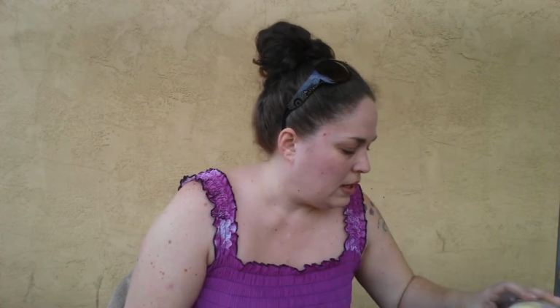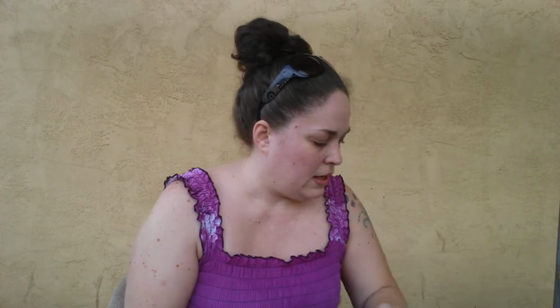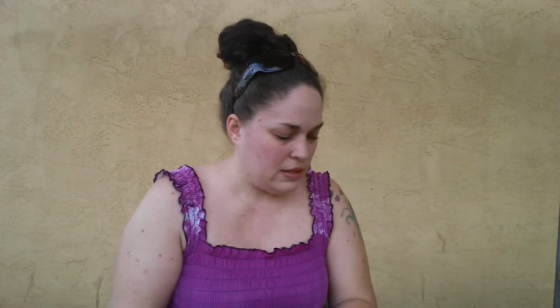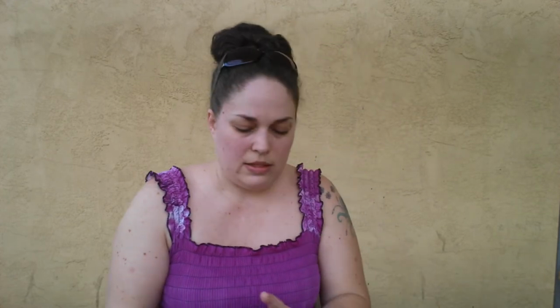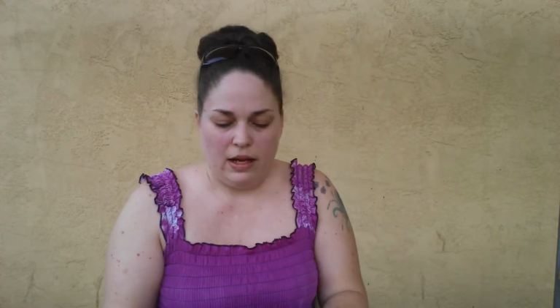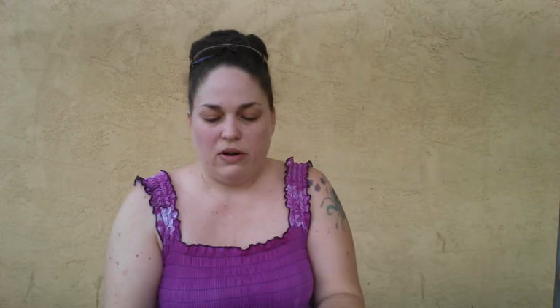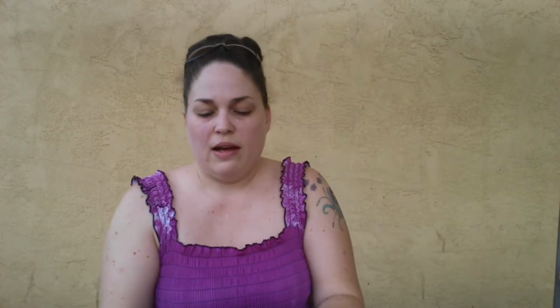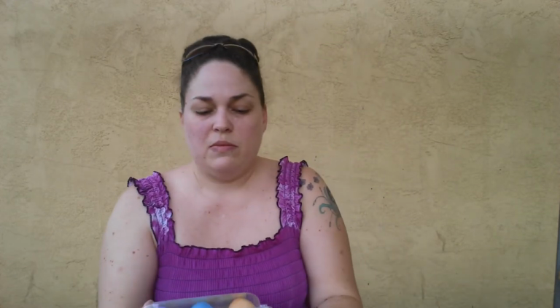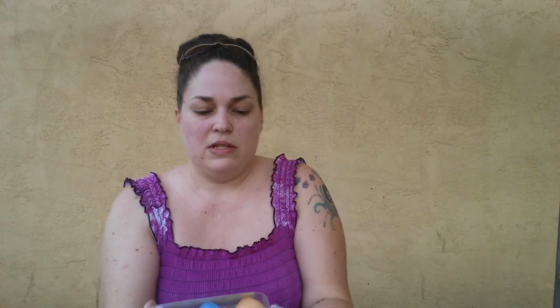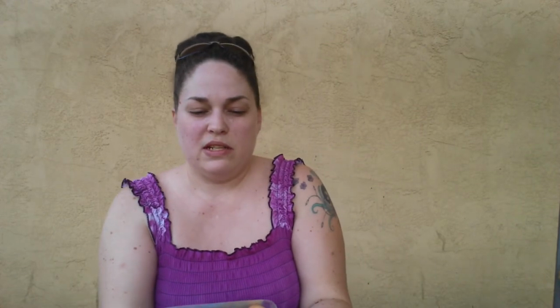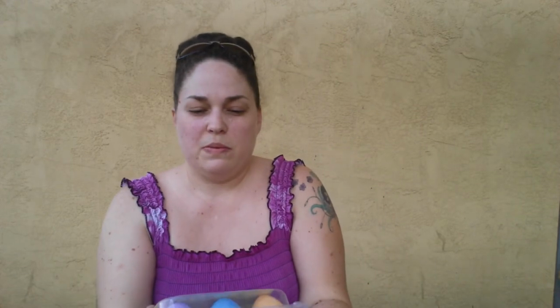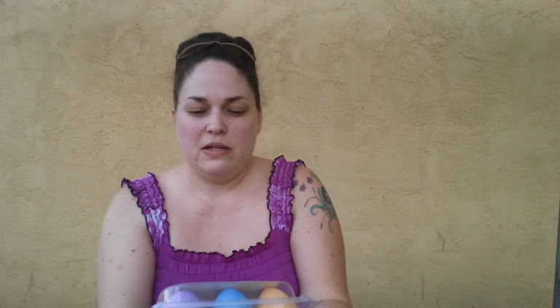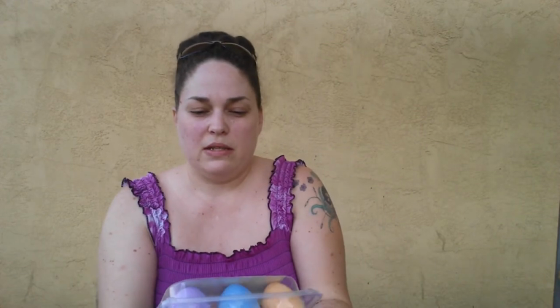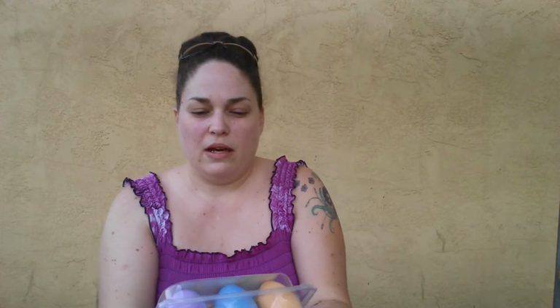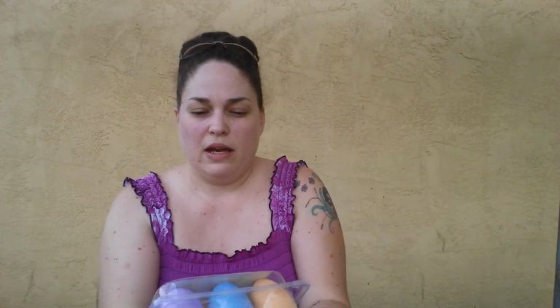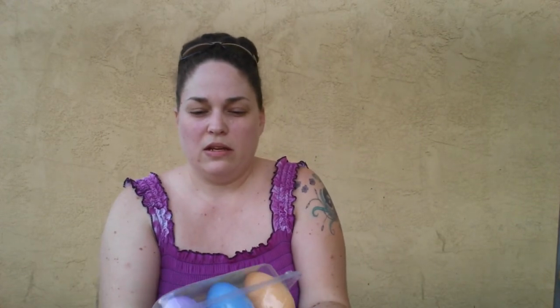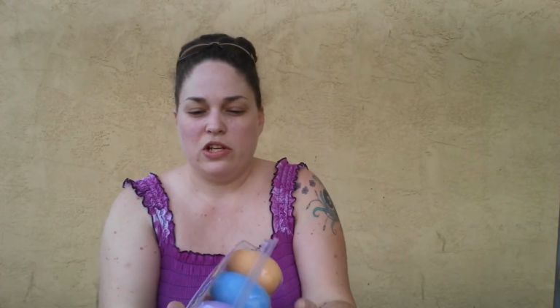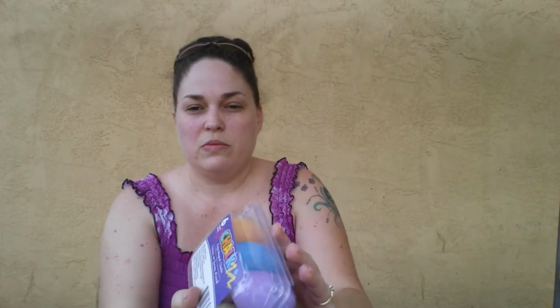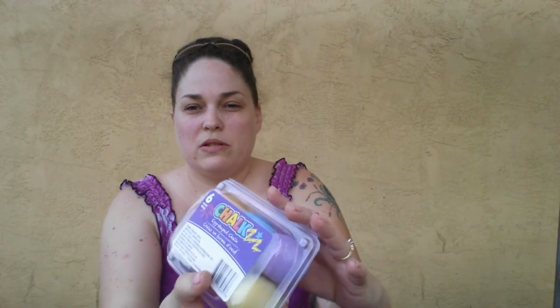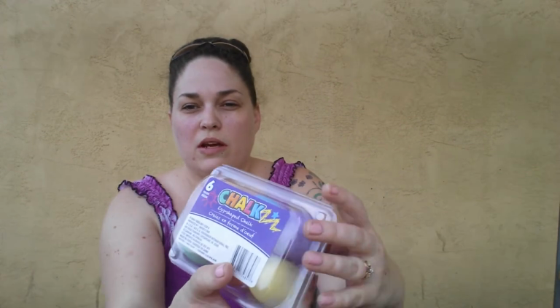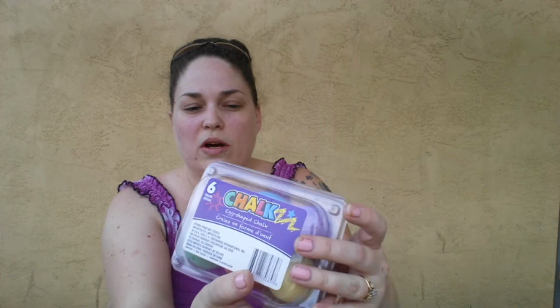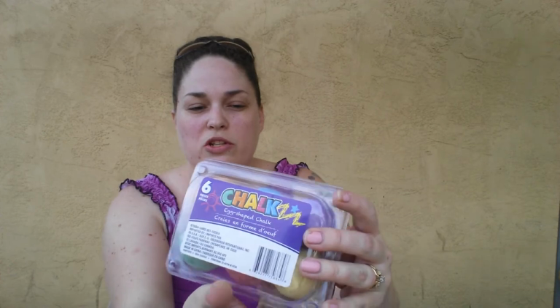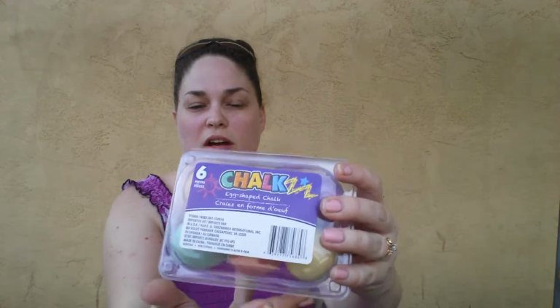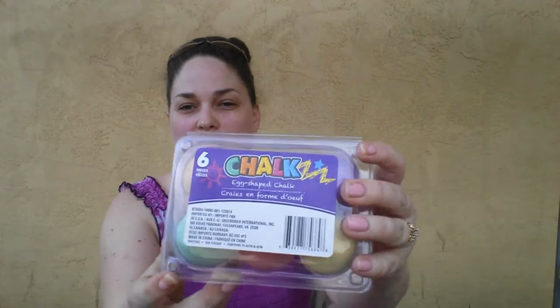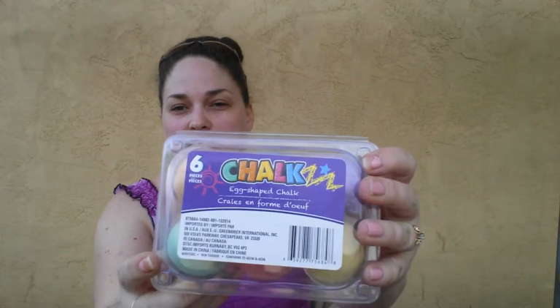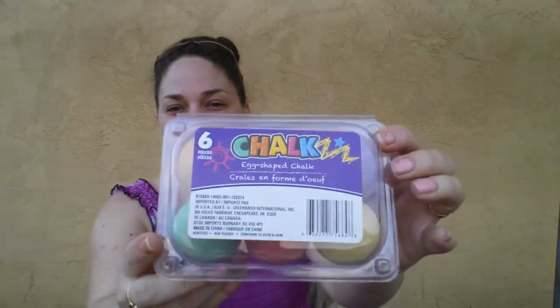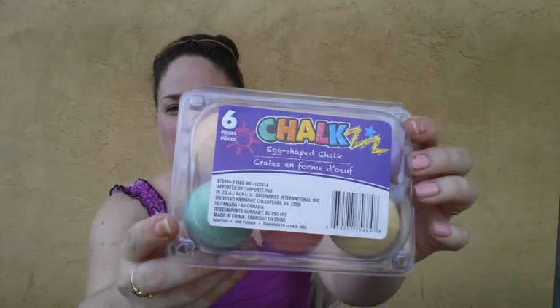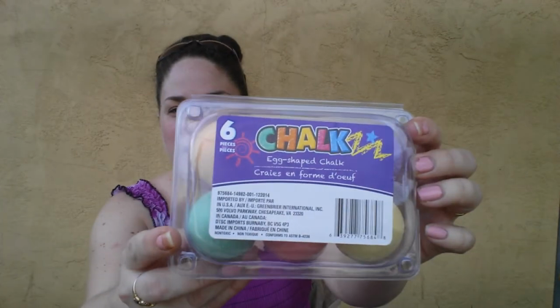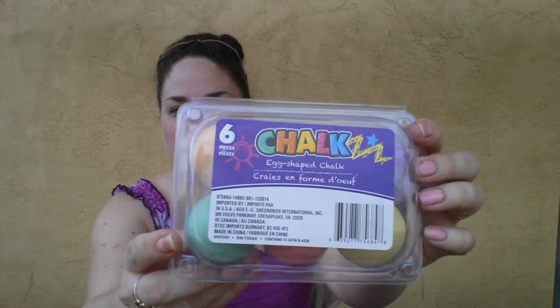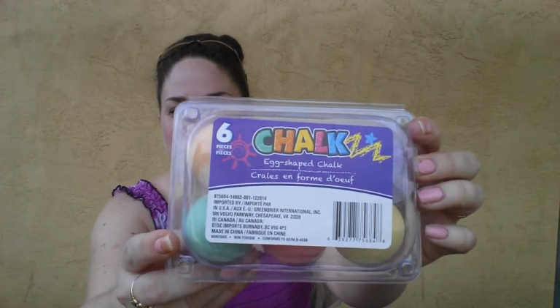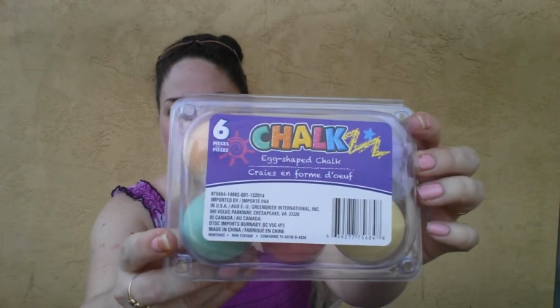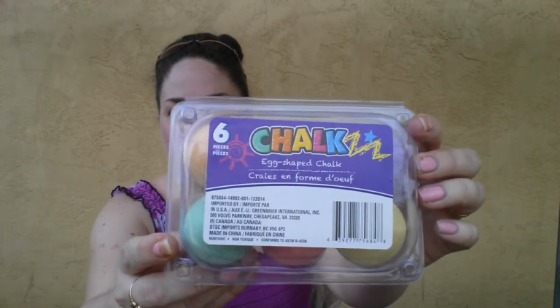Next, I grabbed this six-piece egg-shaped sidewalk chalk. I got this for my niece's basket.